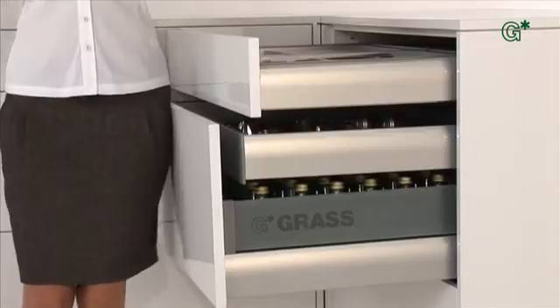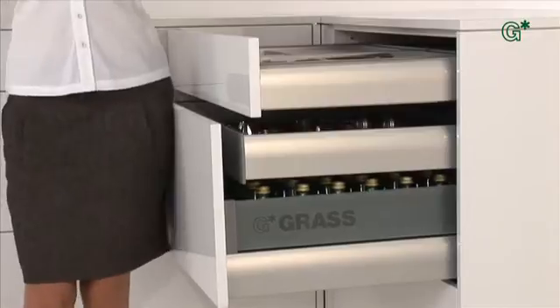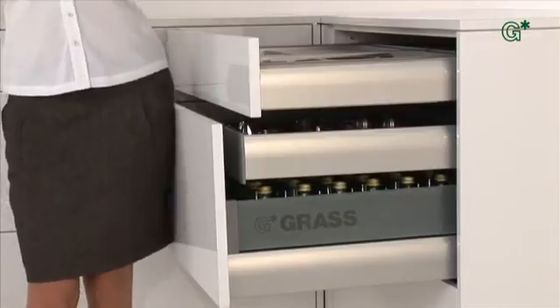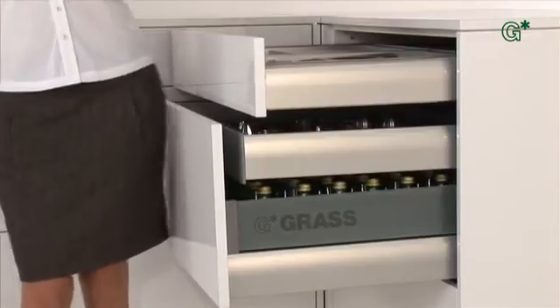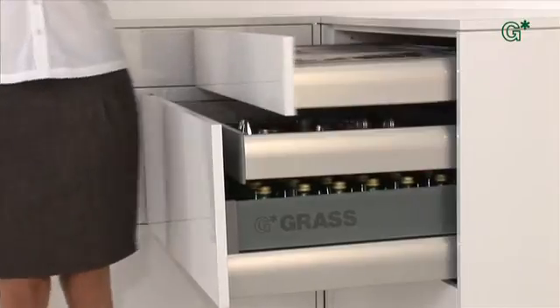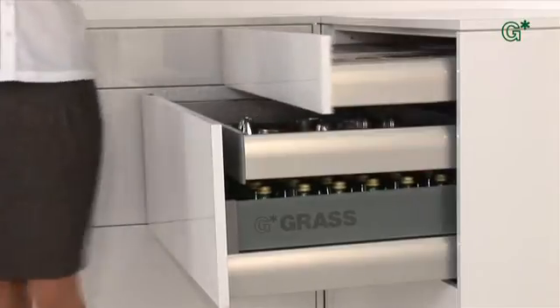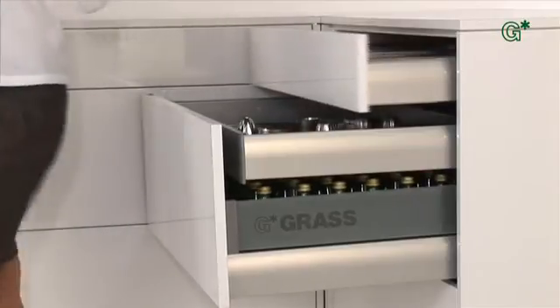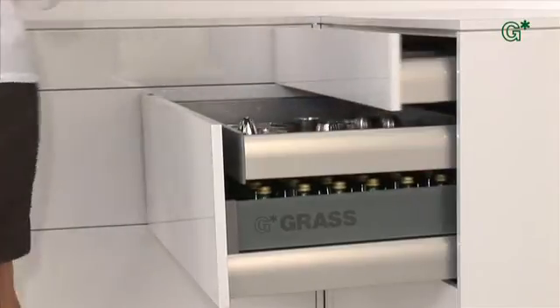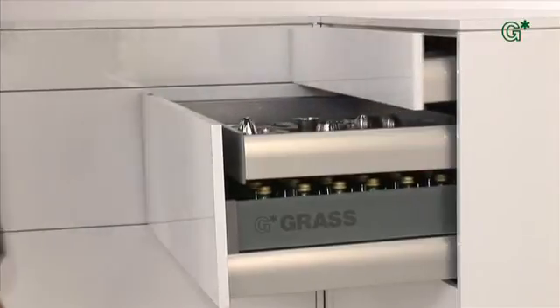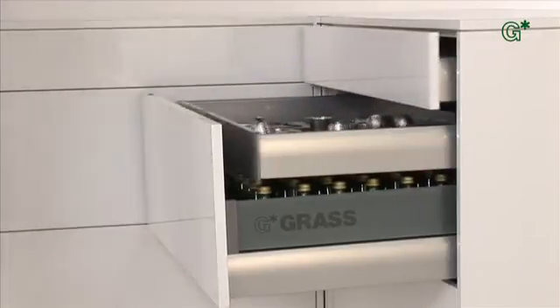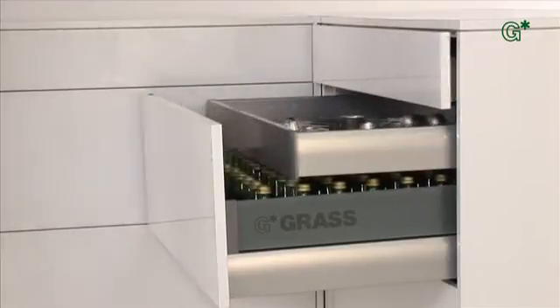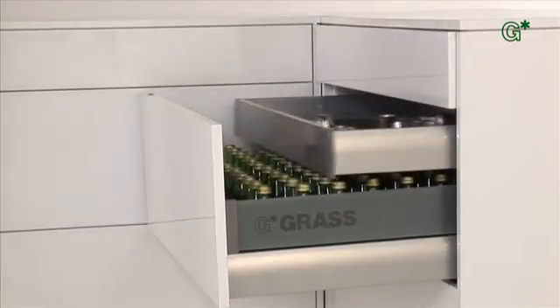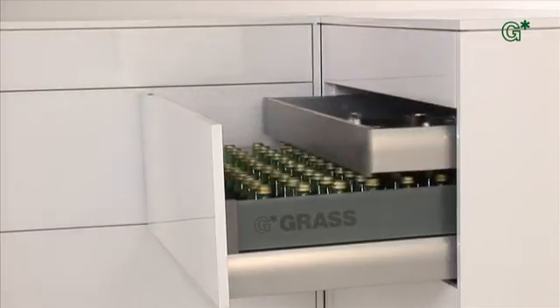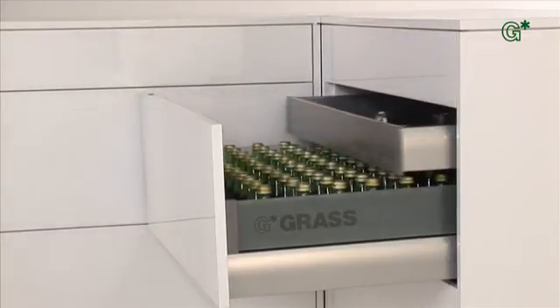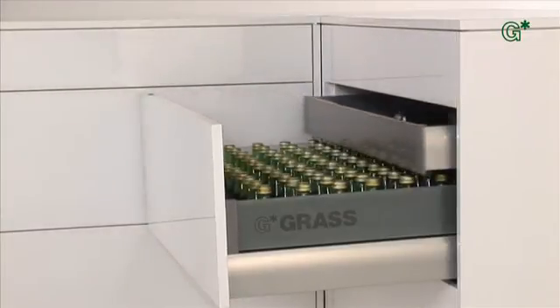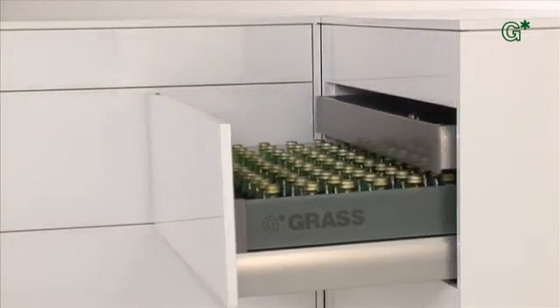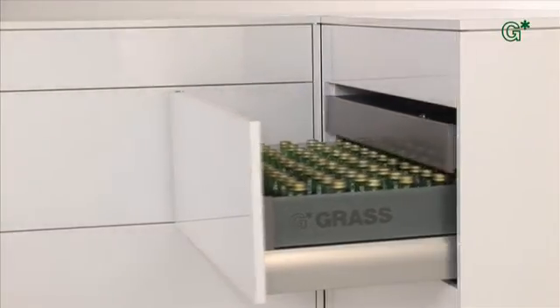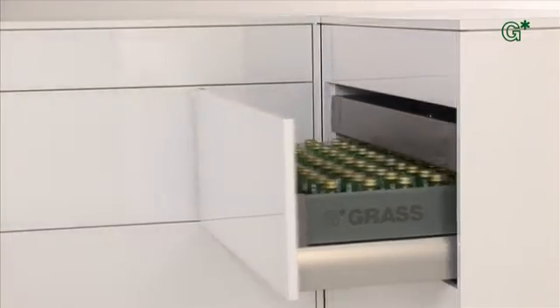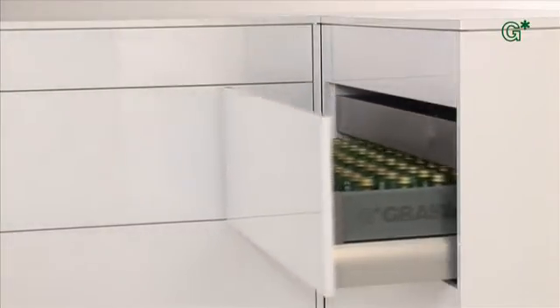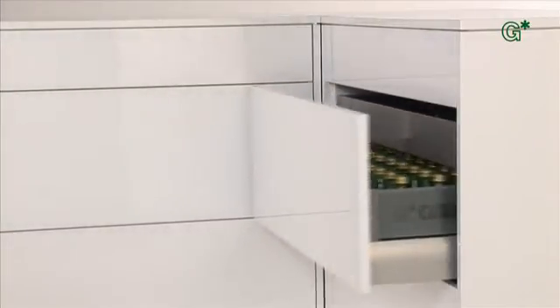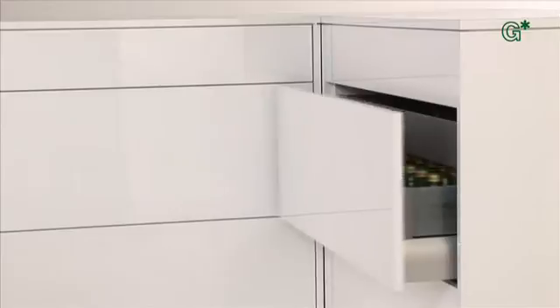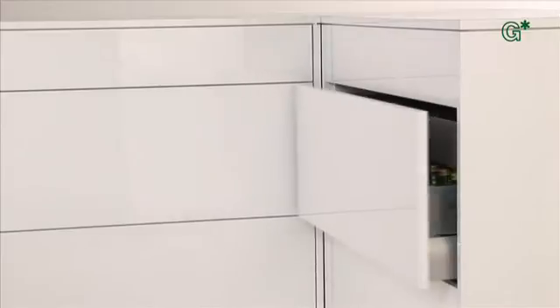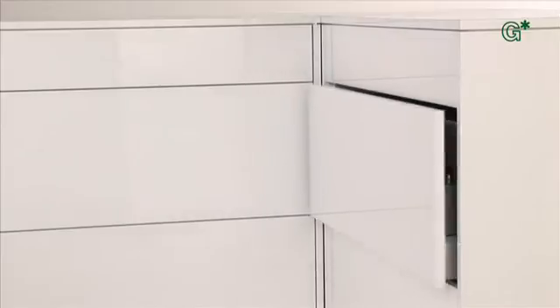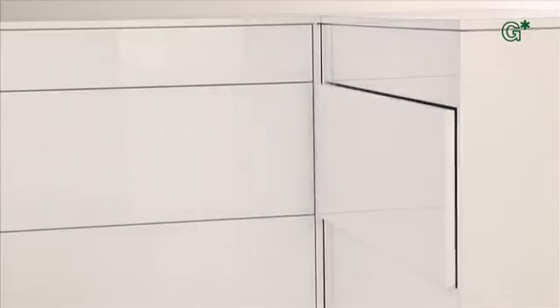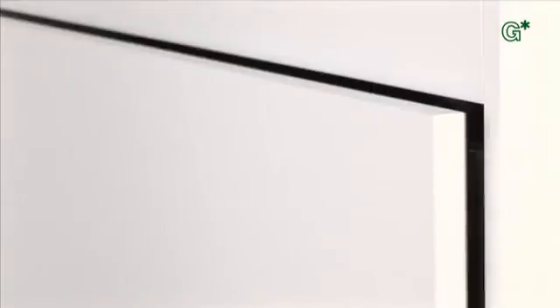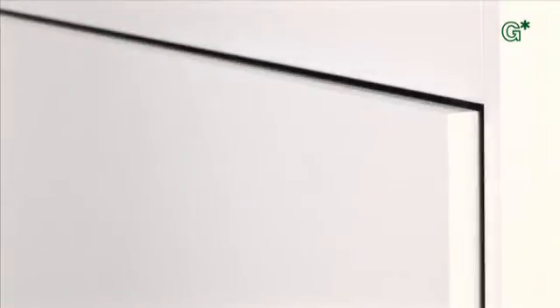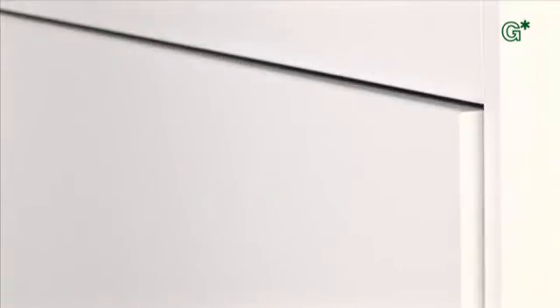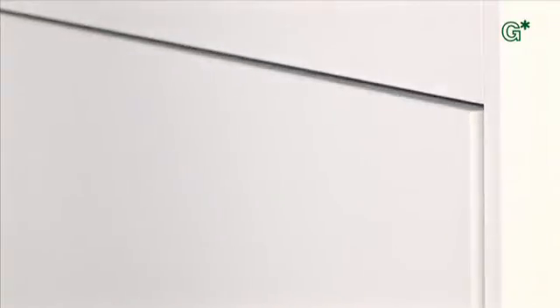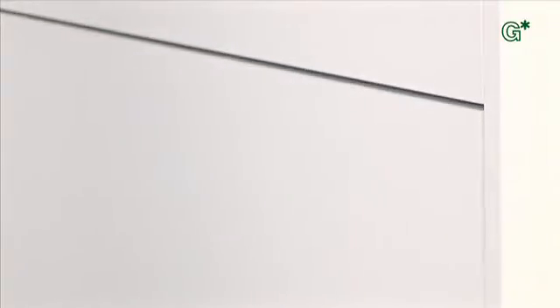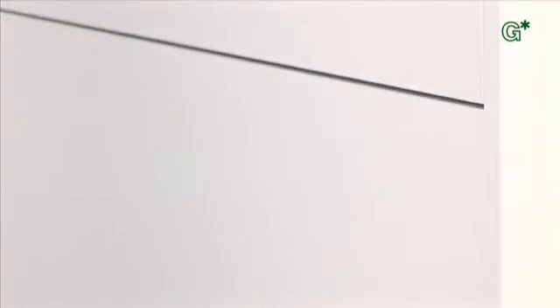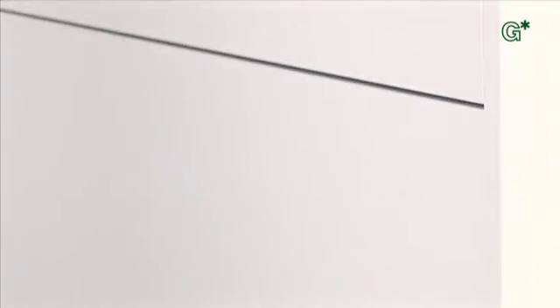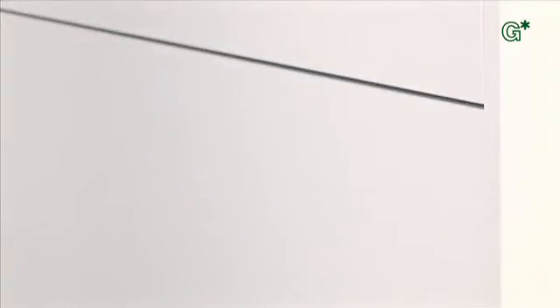Thanks to their intelligence, several interior pull-outs close at a single touch of the front — harmoniously and just as gently.